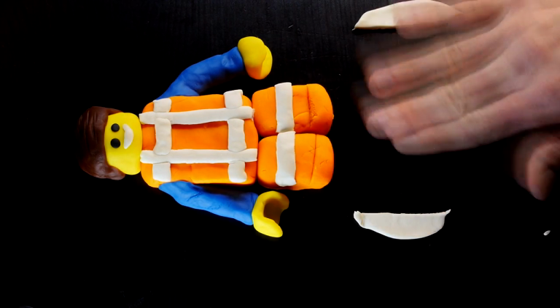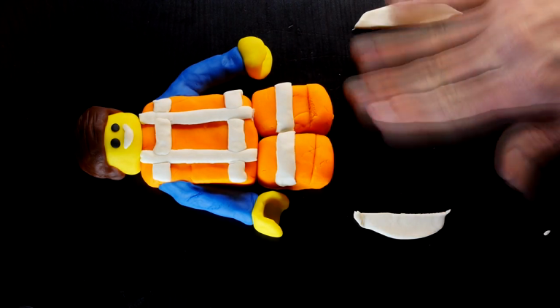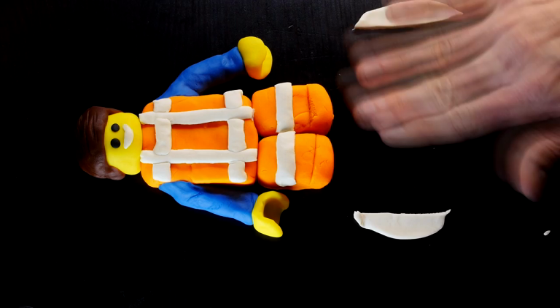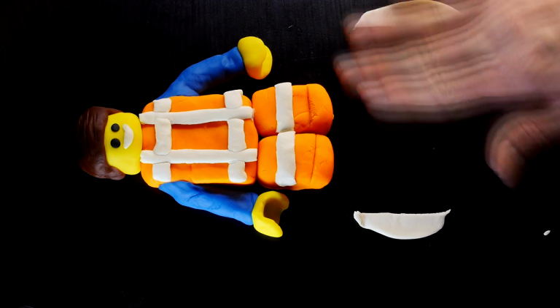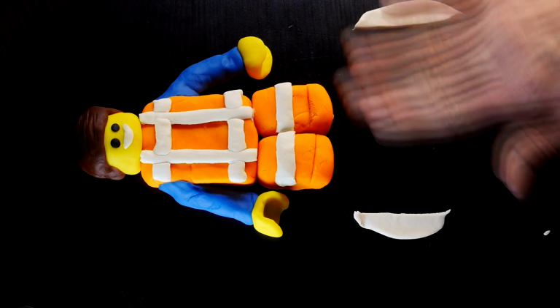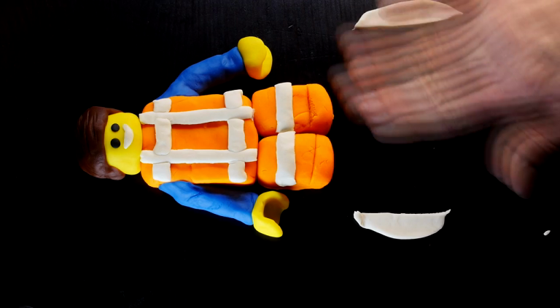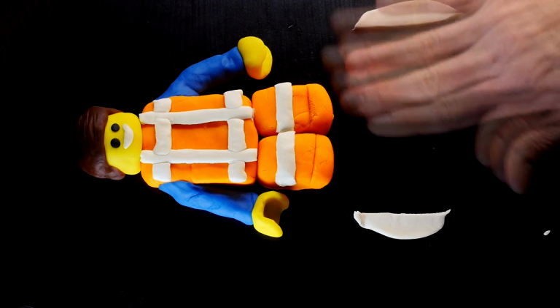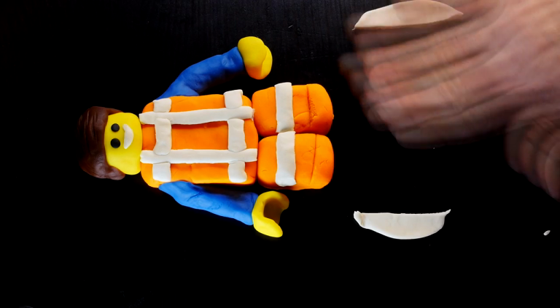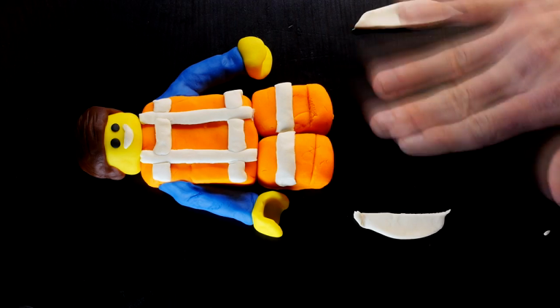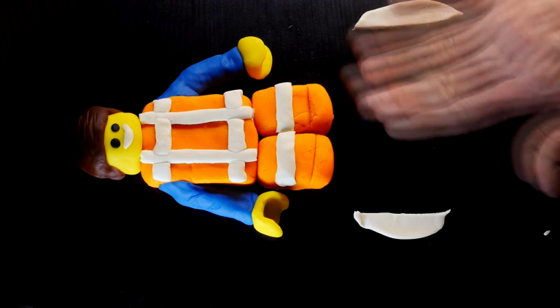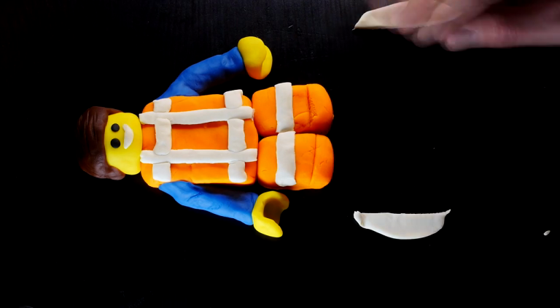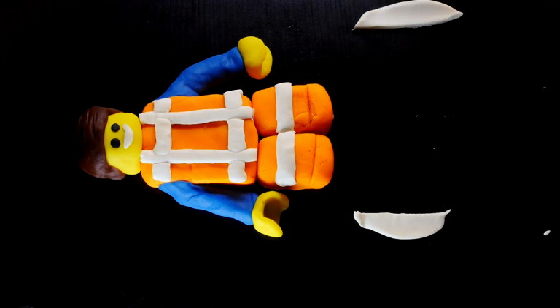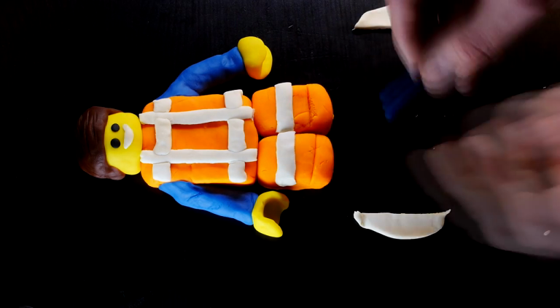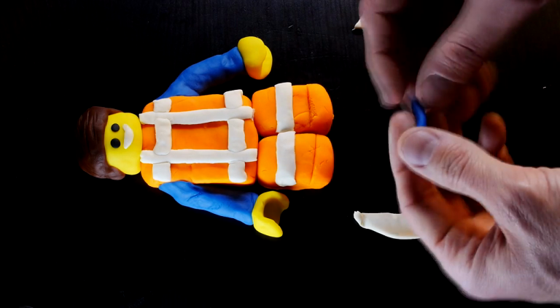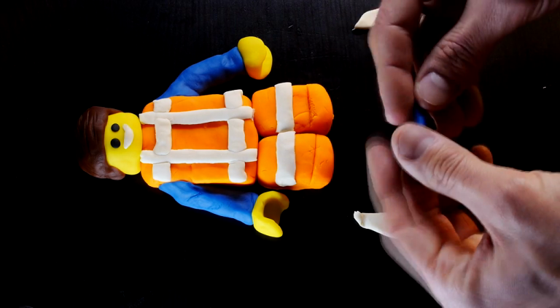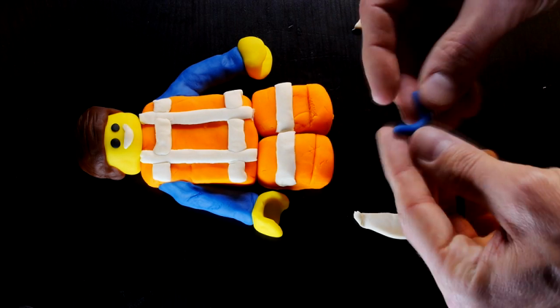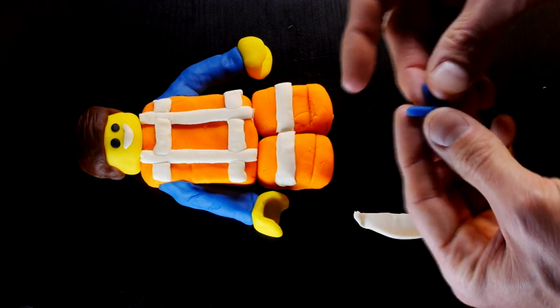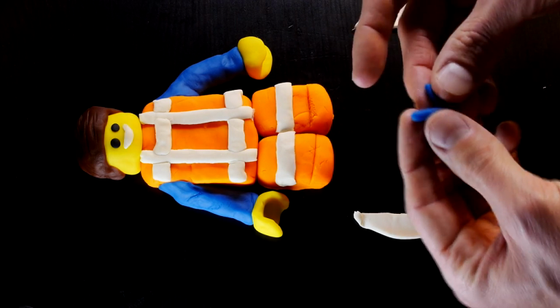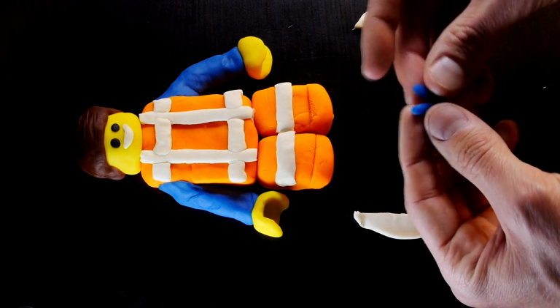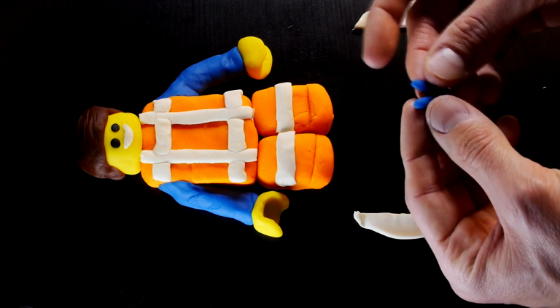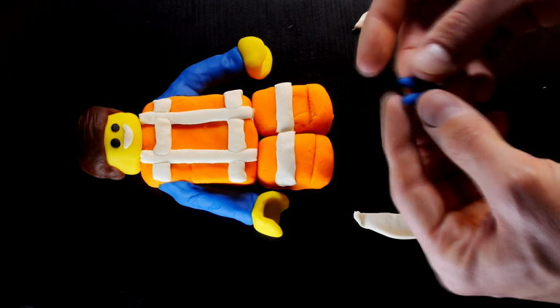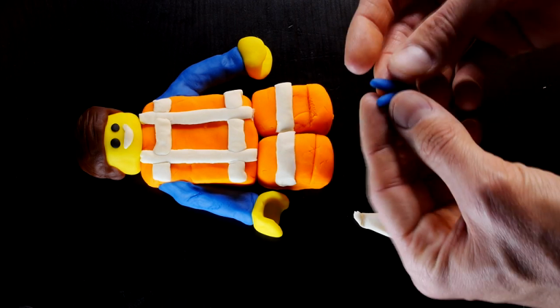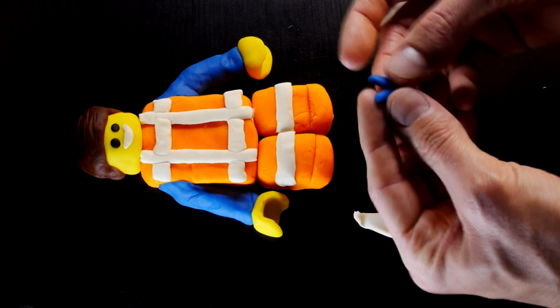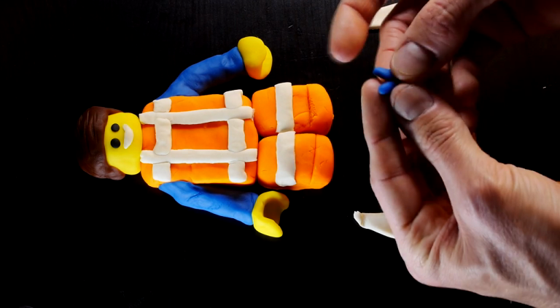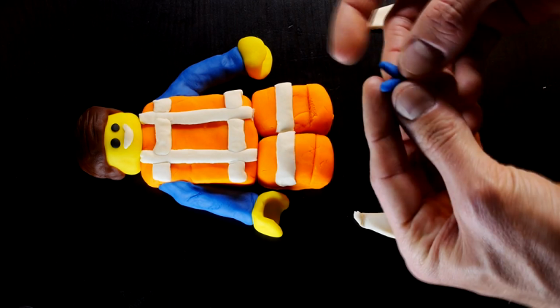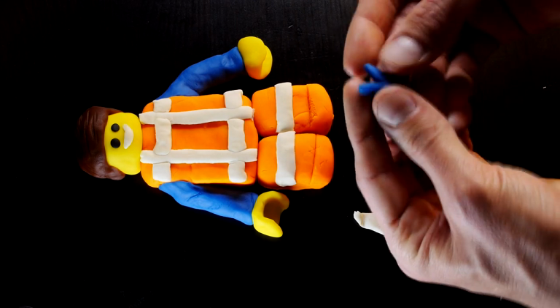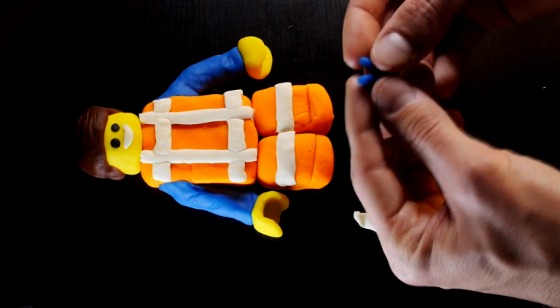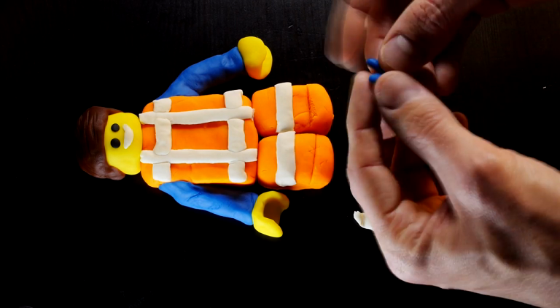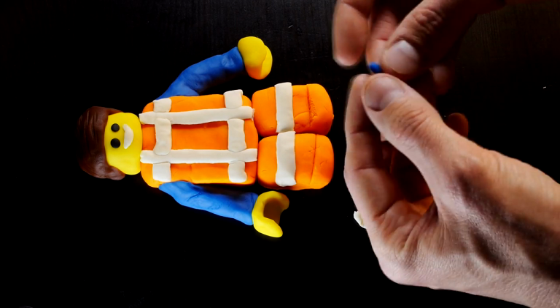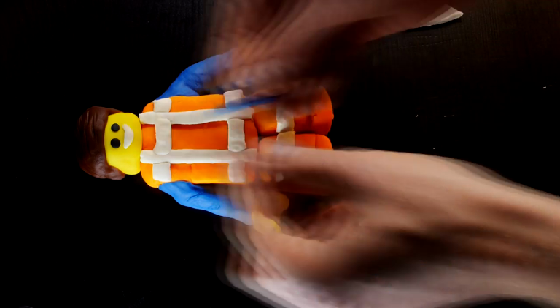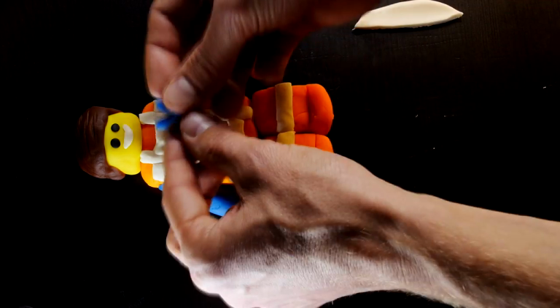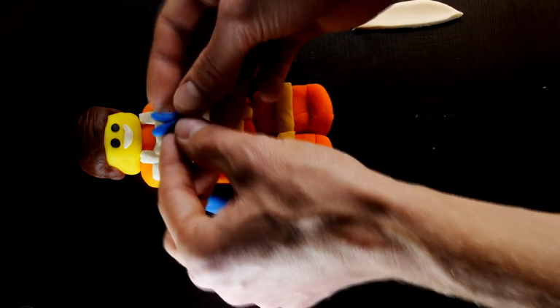I used a little bit of blue play-doh to create his undershirt and some black to use as a belt.